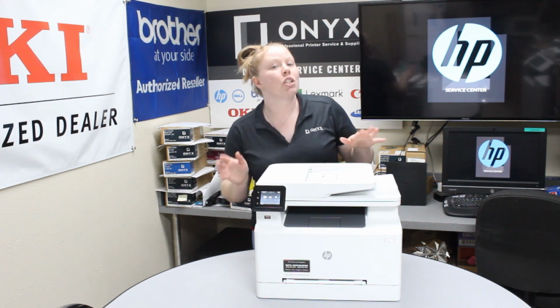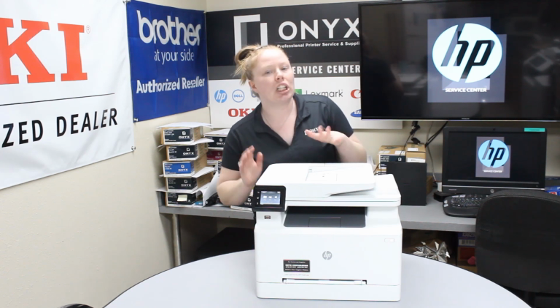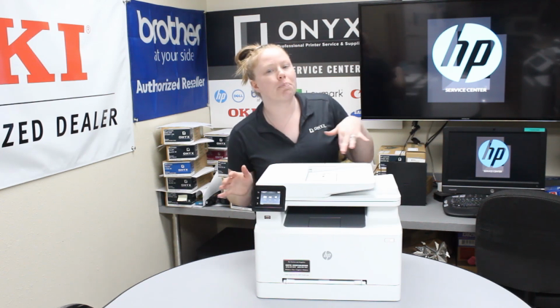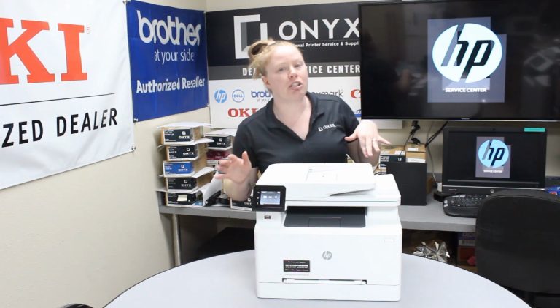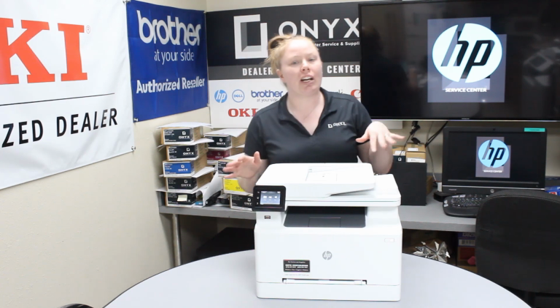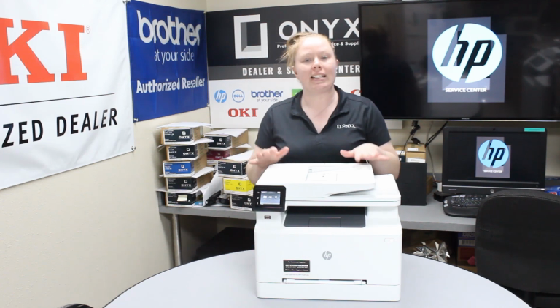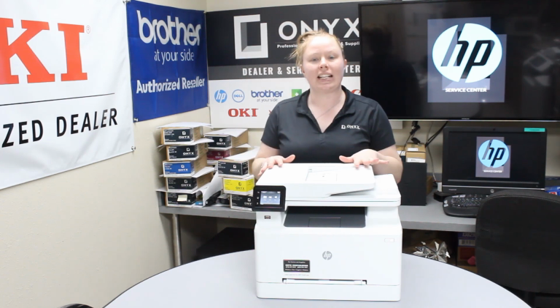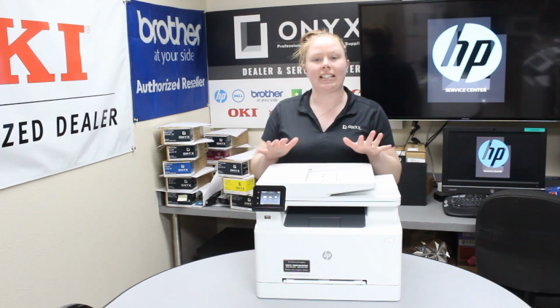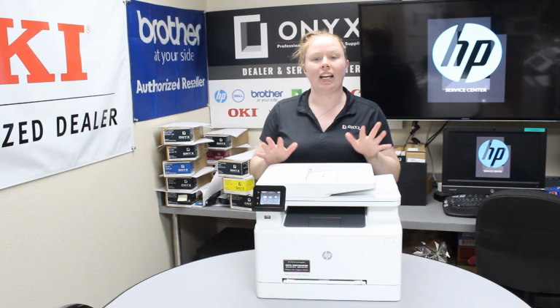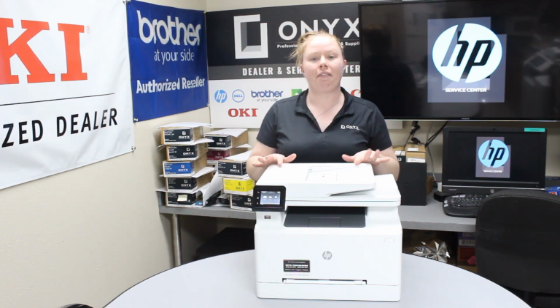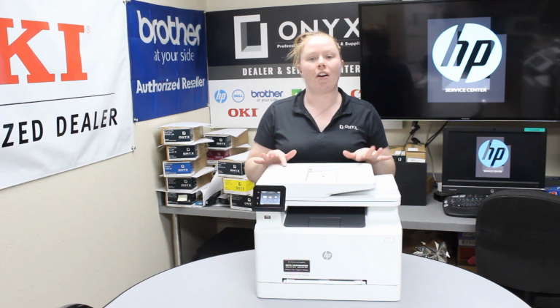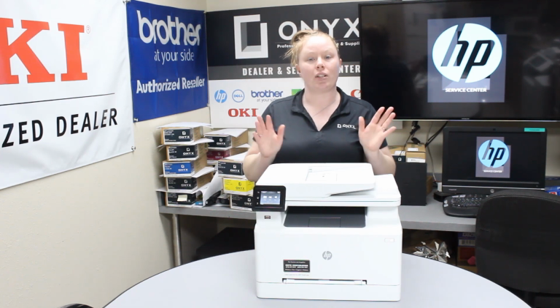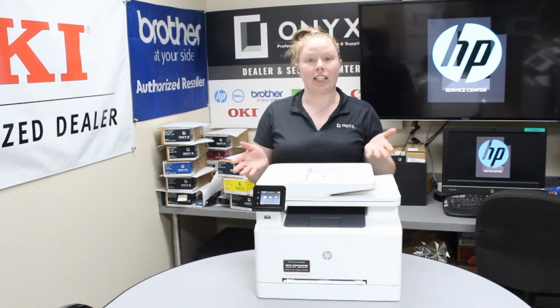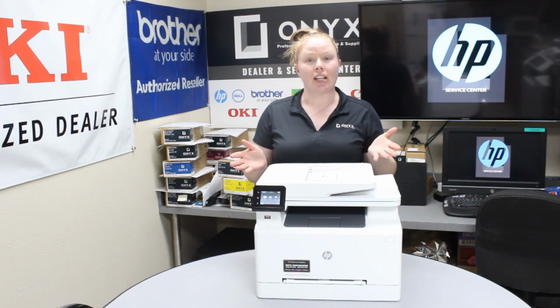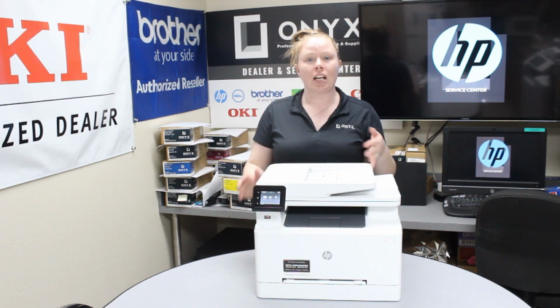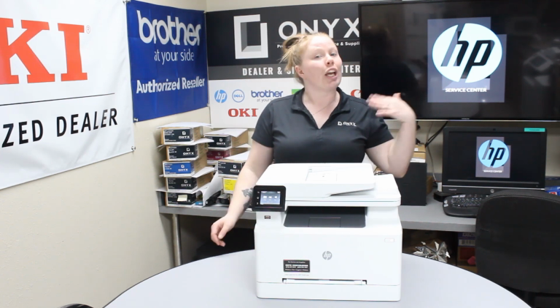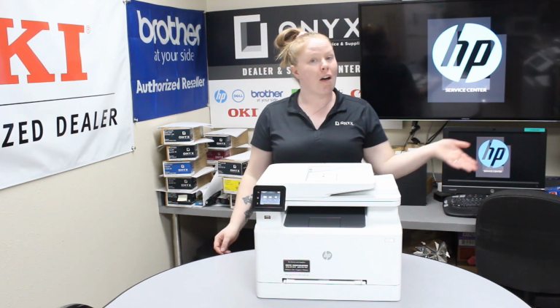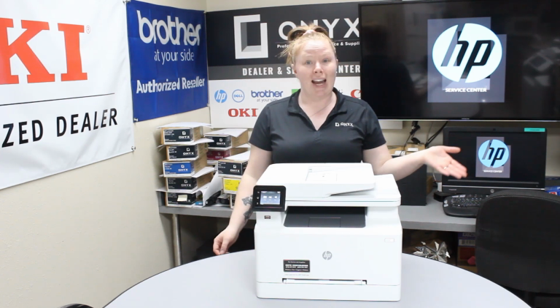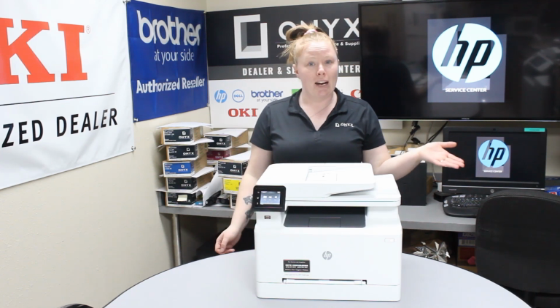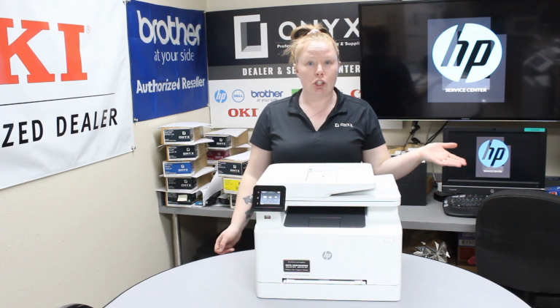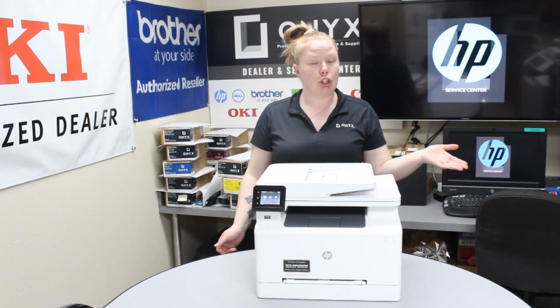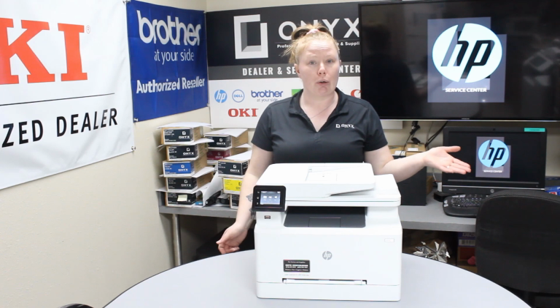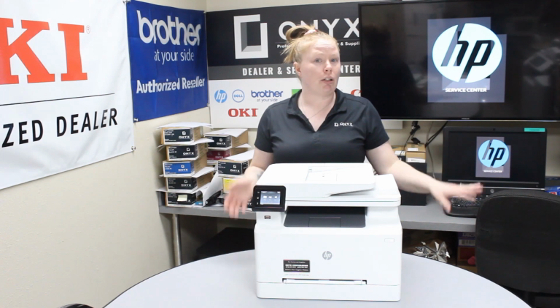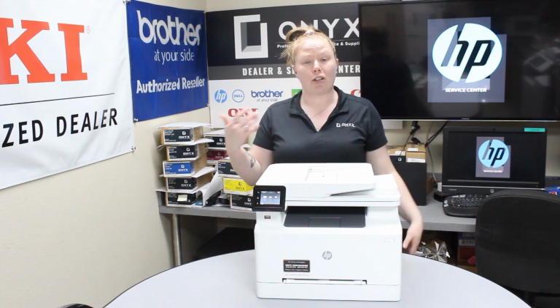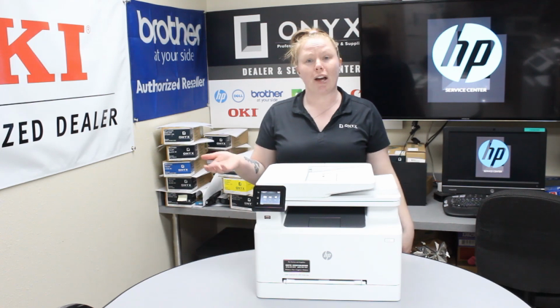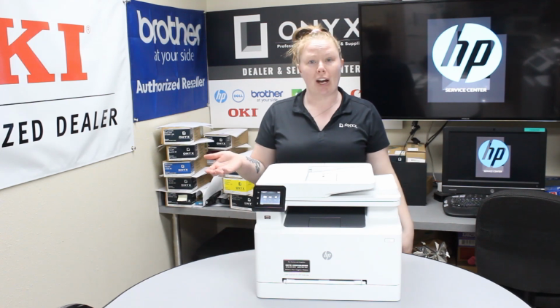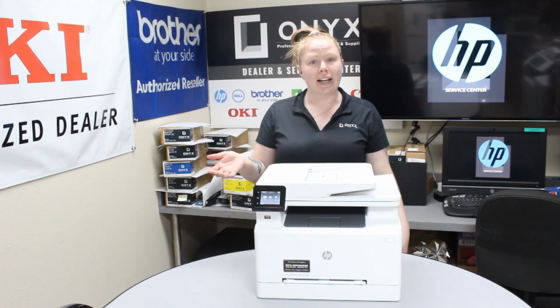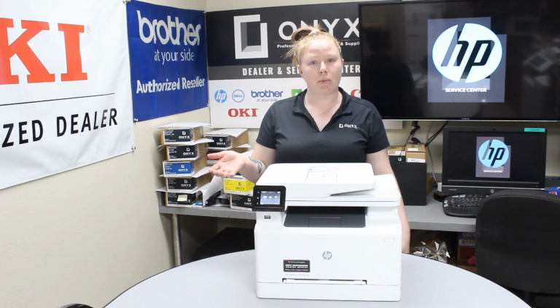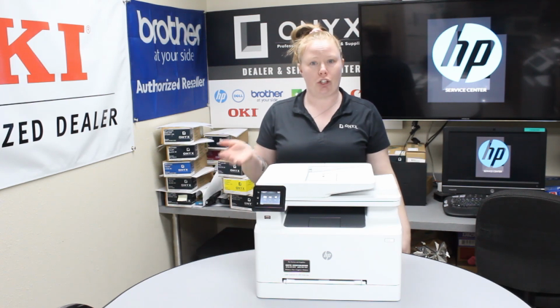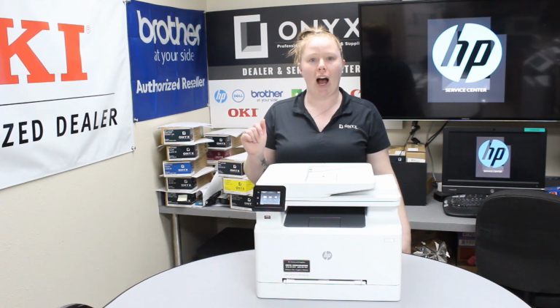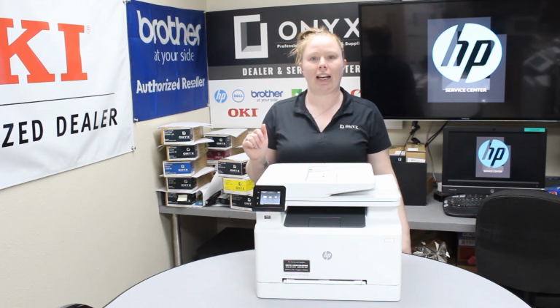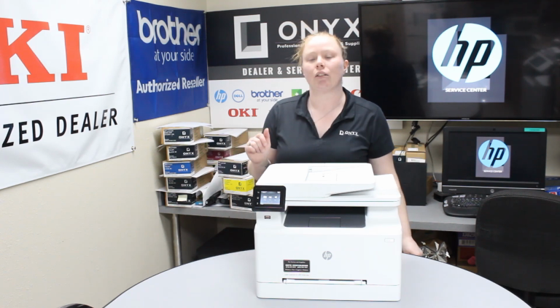This printer takes a CF500 series. You have an A, which is your low yield, and you also have your X, which is your high yield.